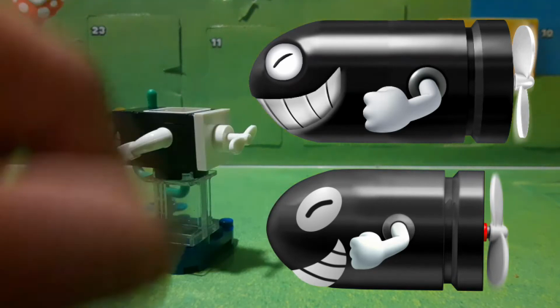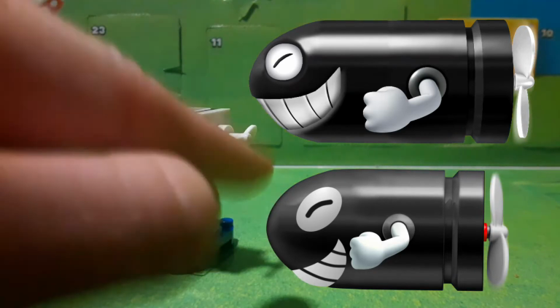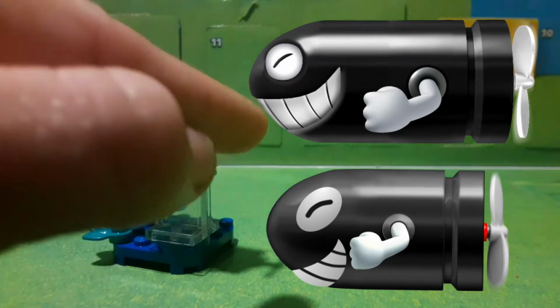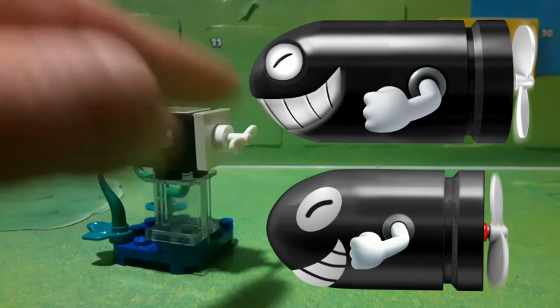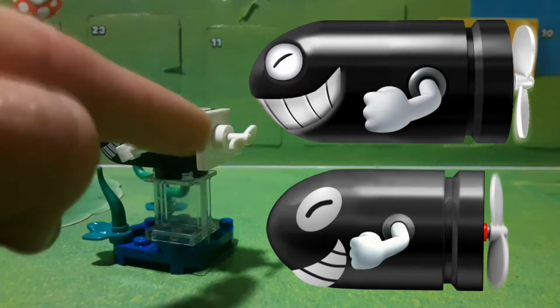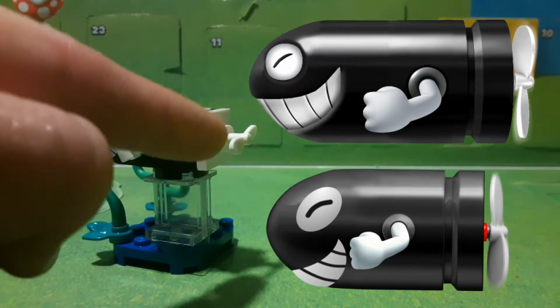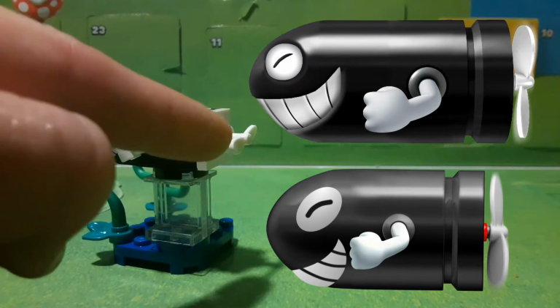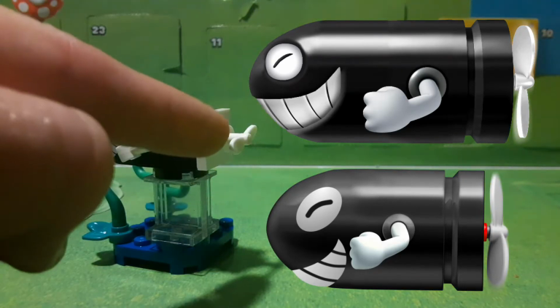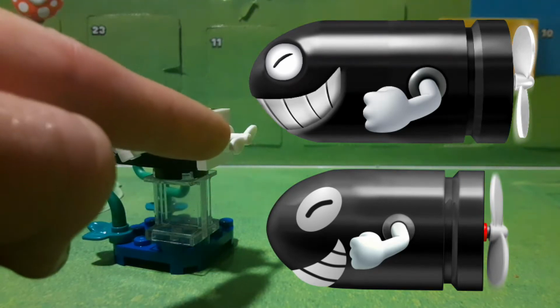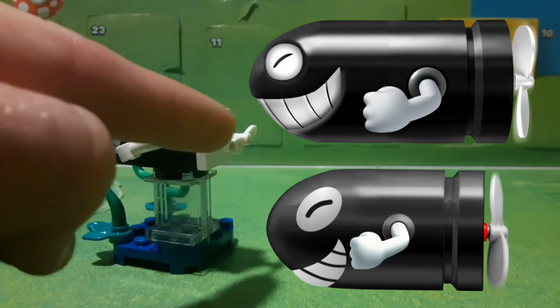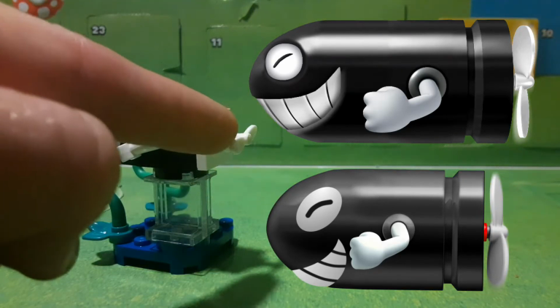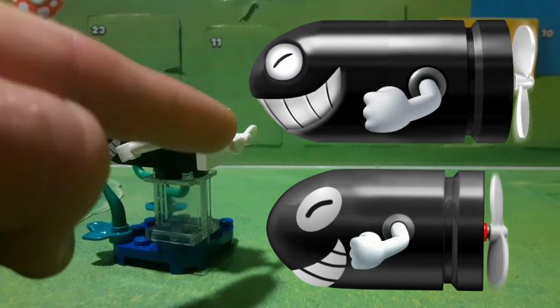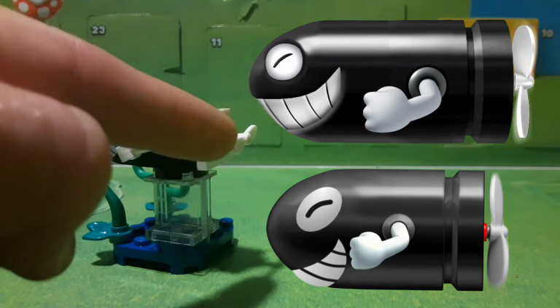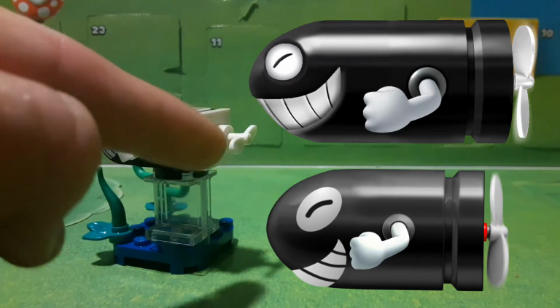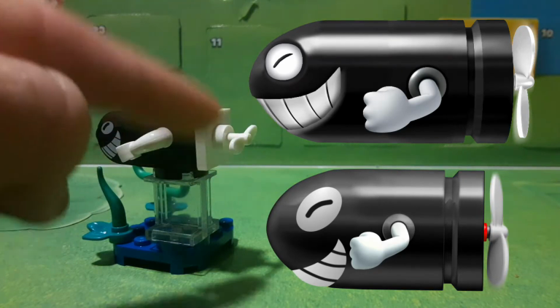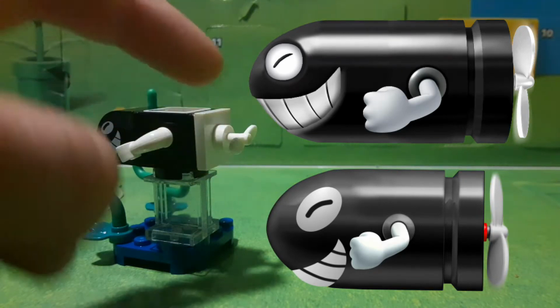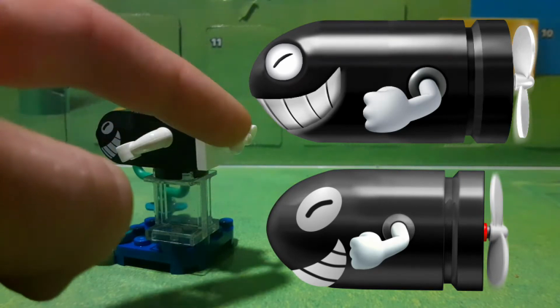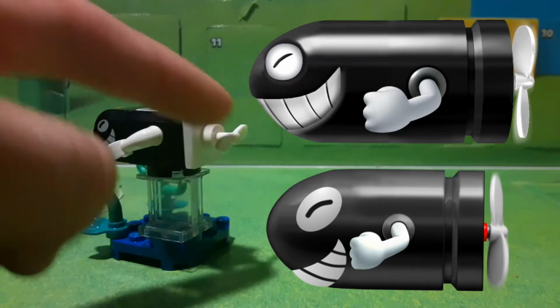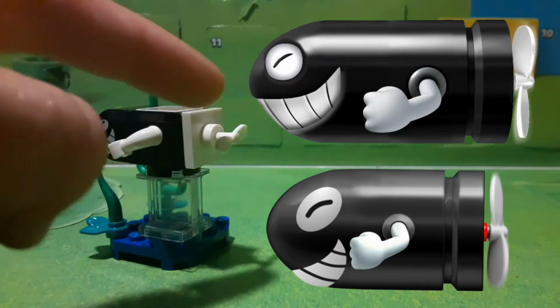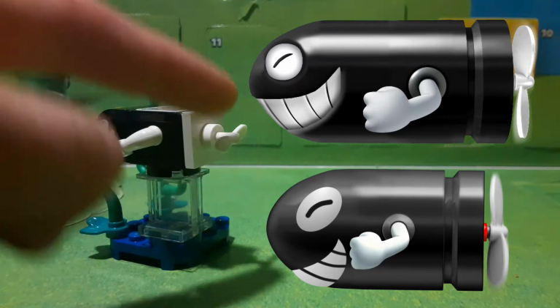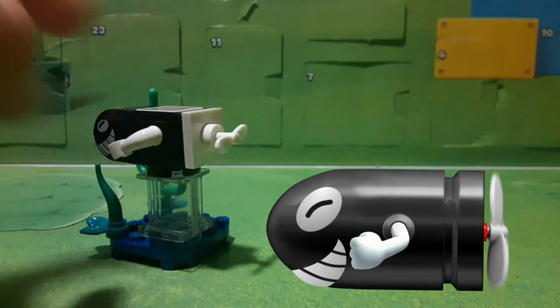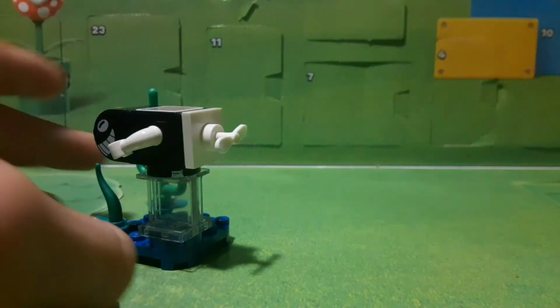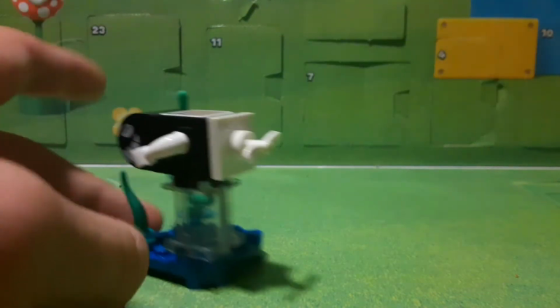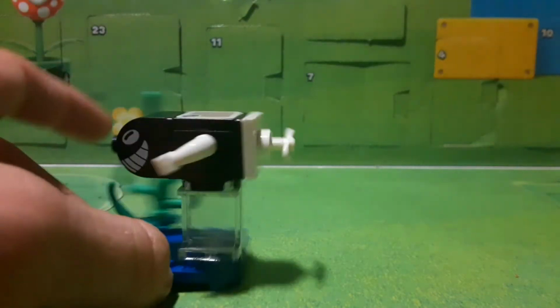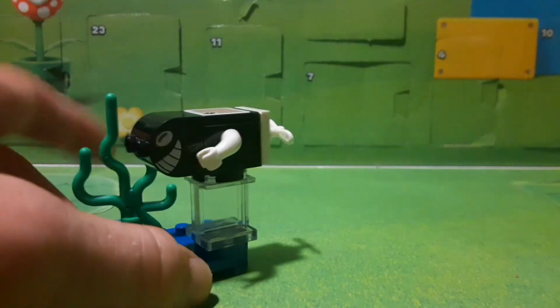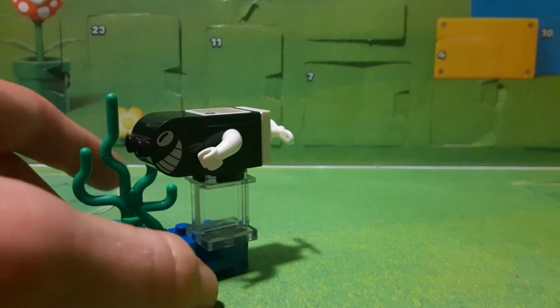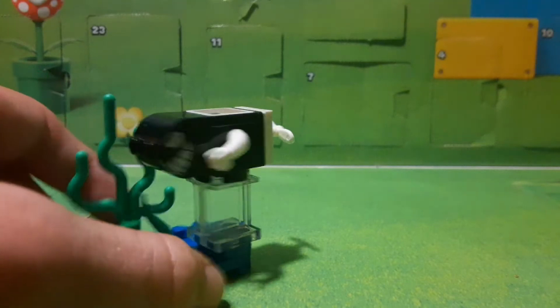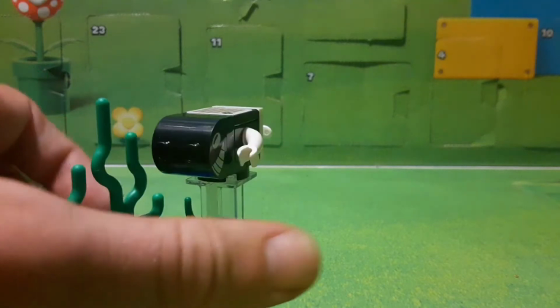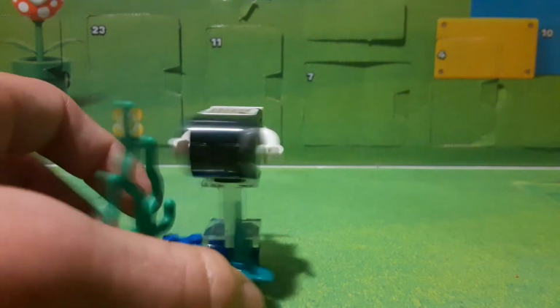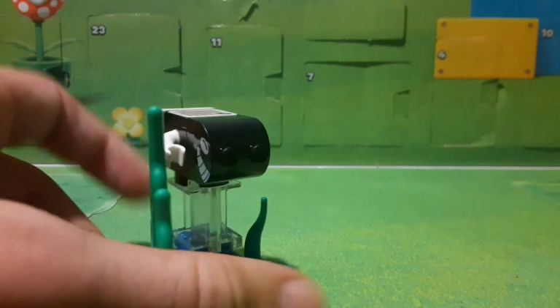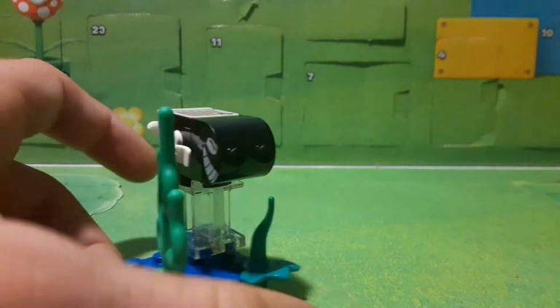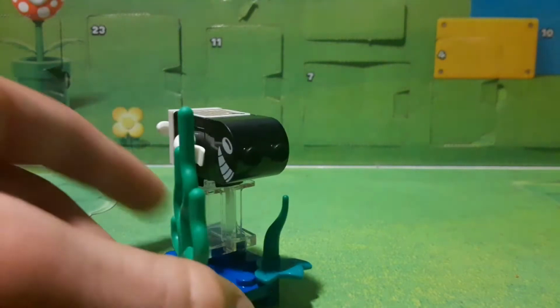I think there might be a little bit of red on some models, like on this piece right here, but otherwise I think it's really cool.